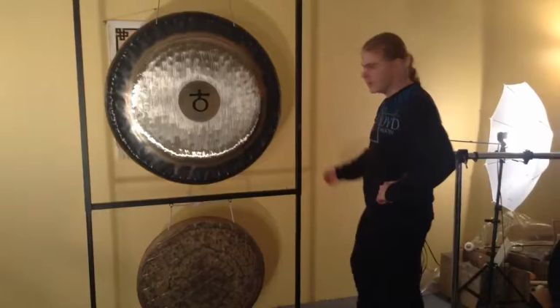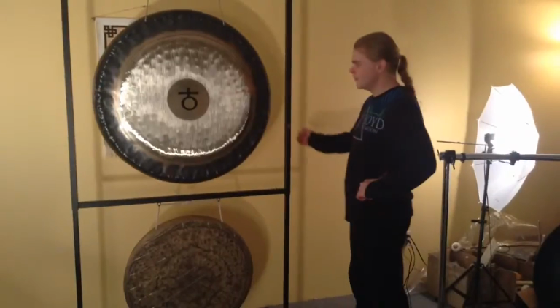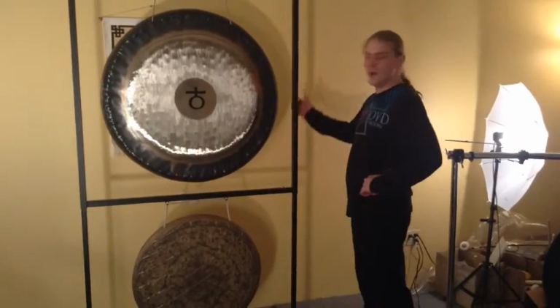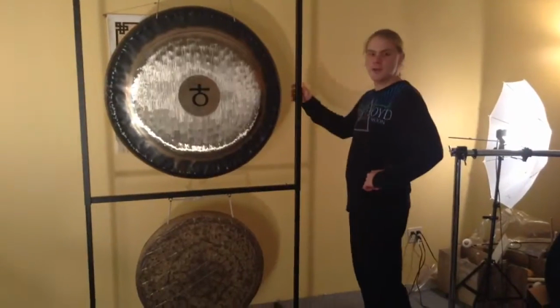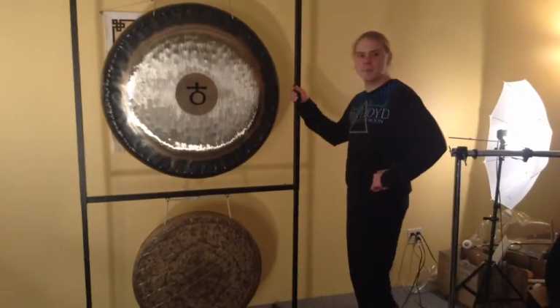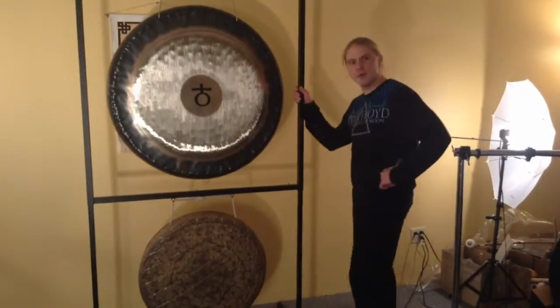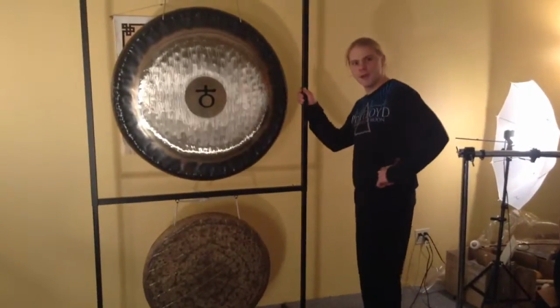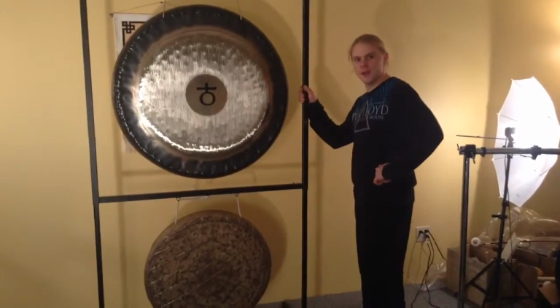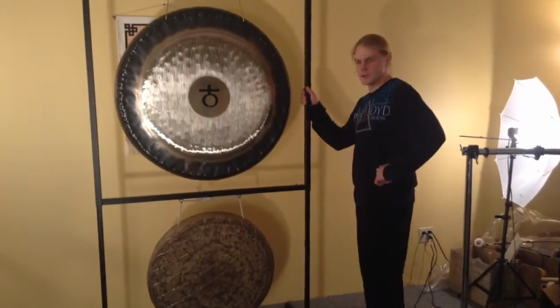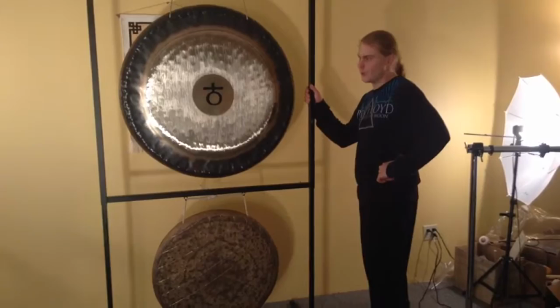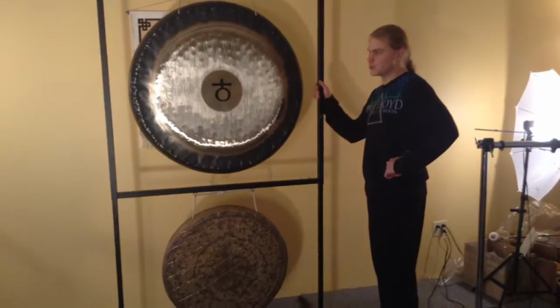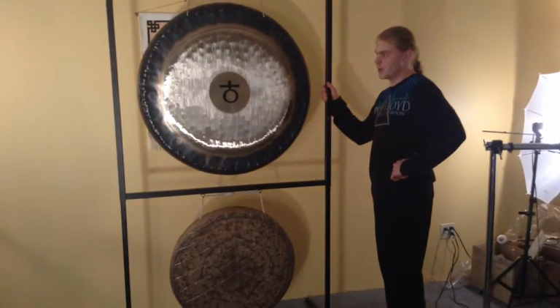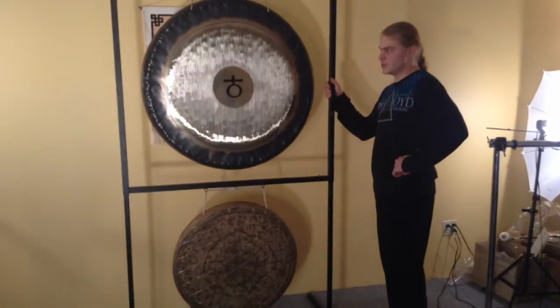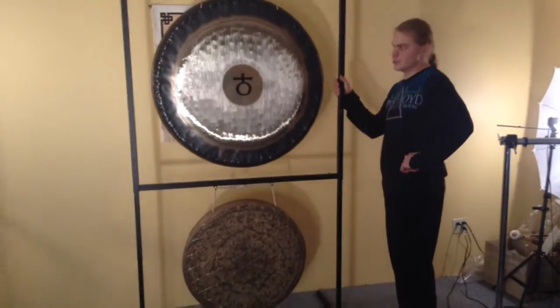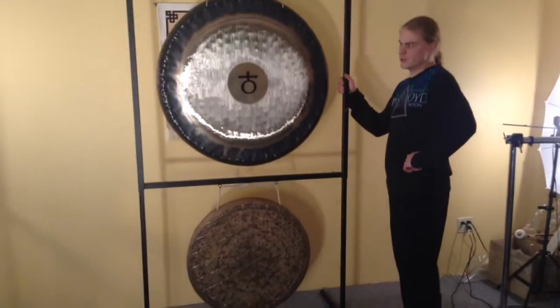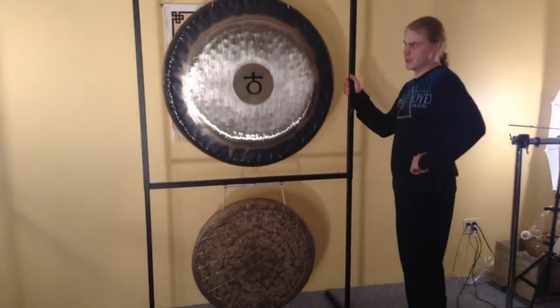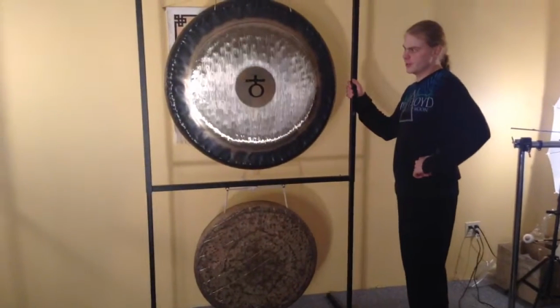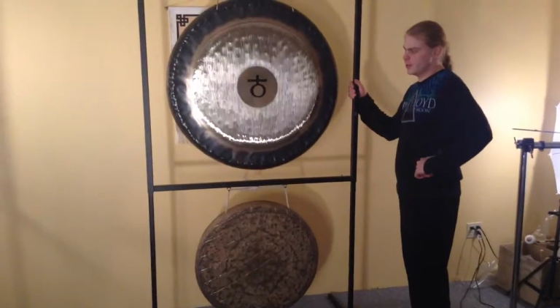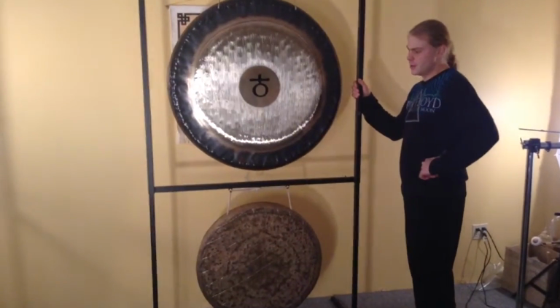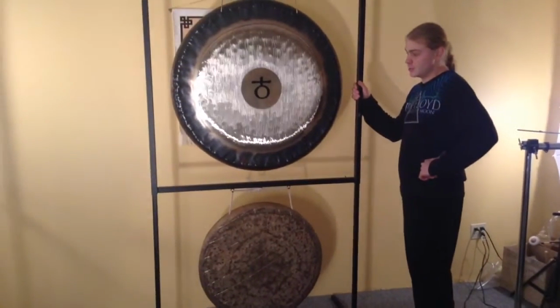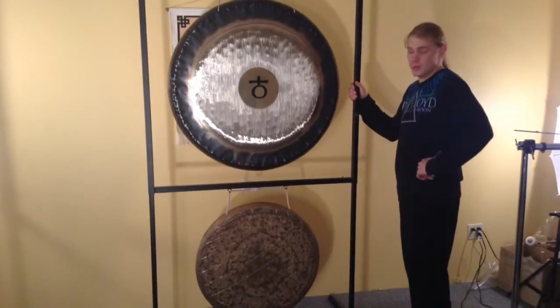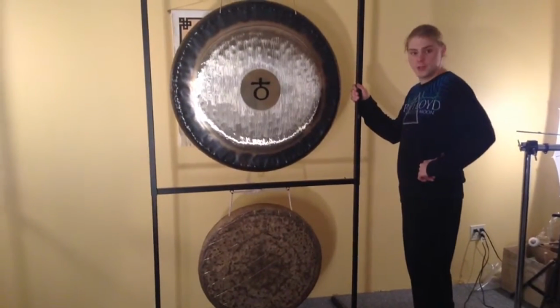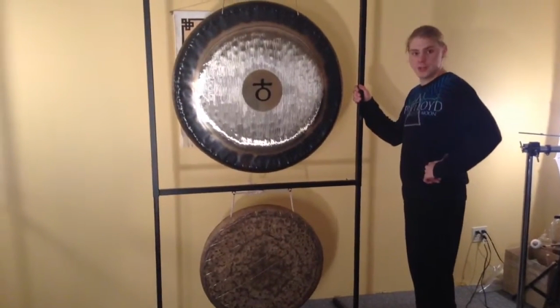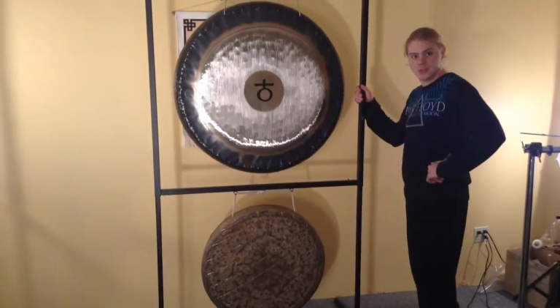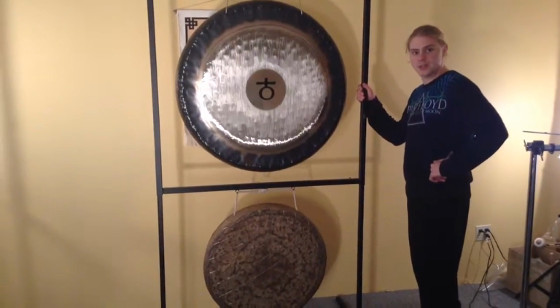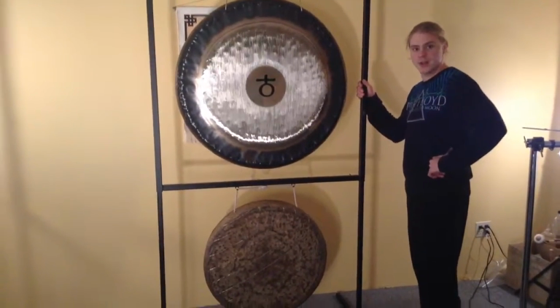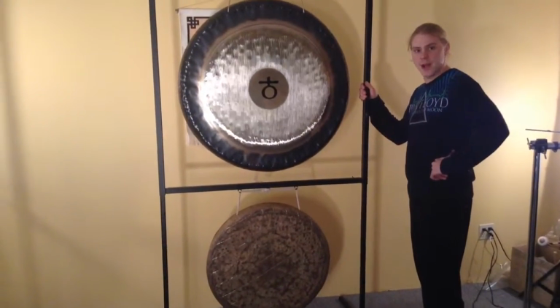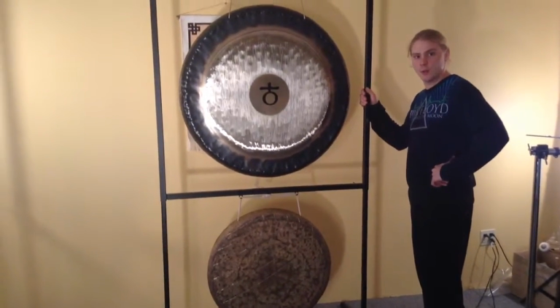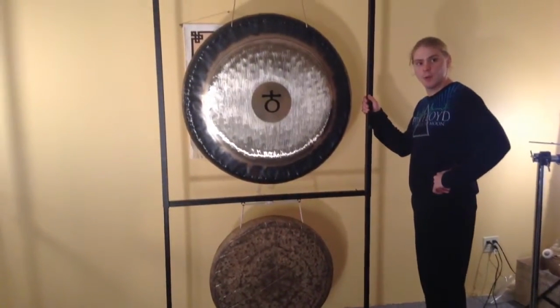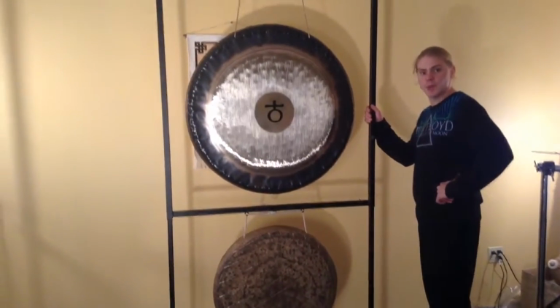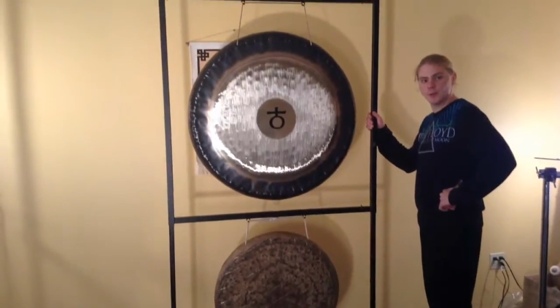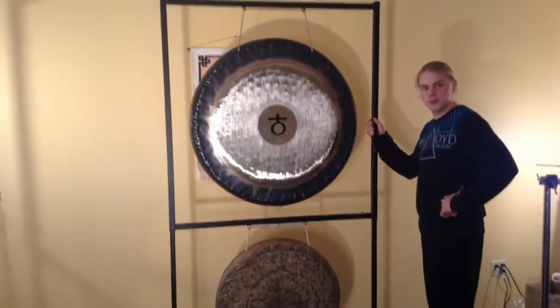Now I can hang both my gongs on this Peiste square stand. It's really just a set stand now, but without the wheels.